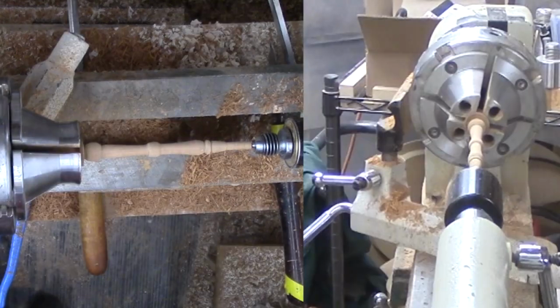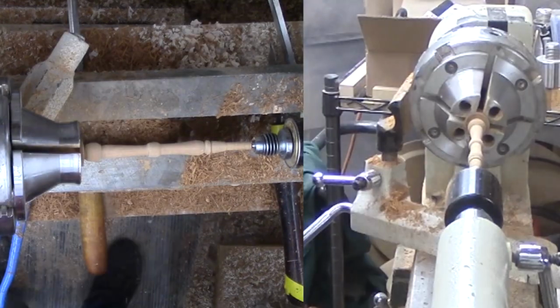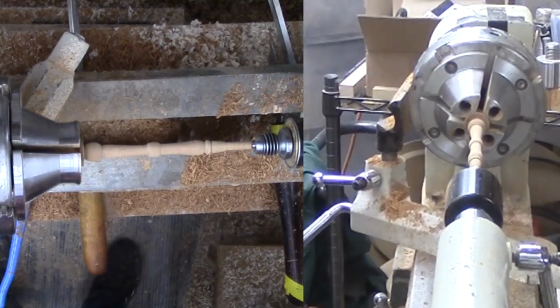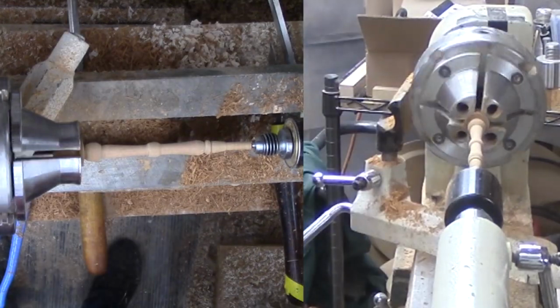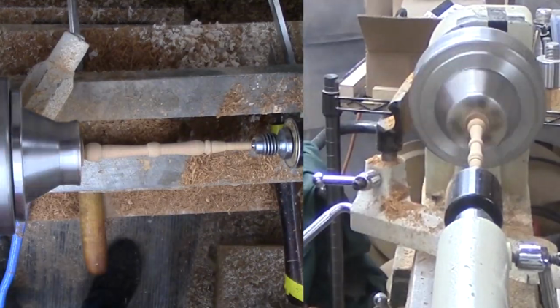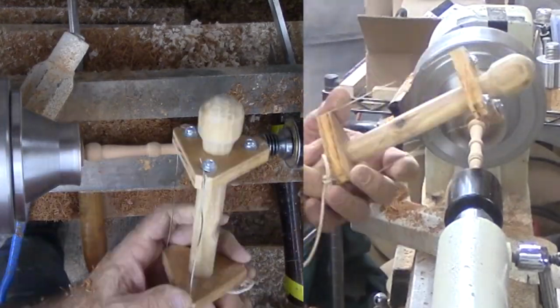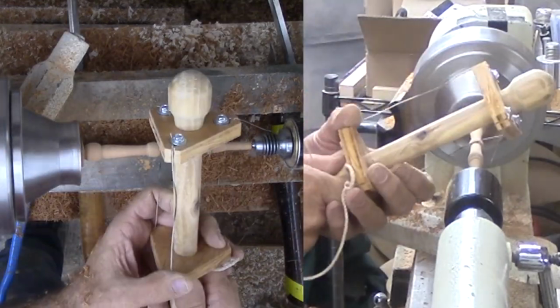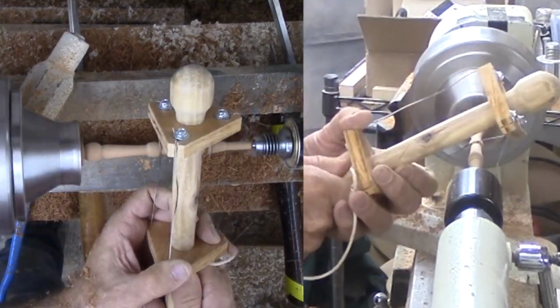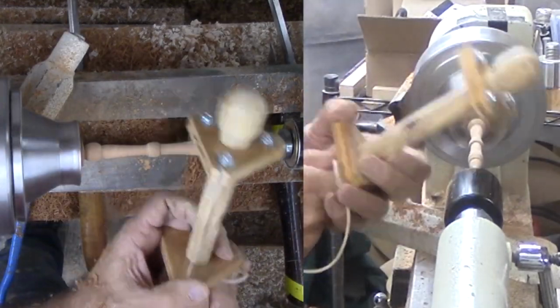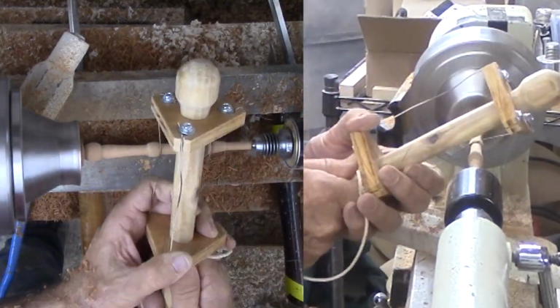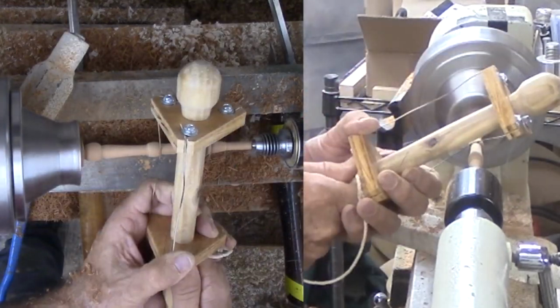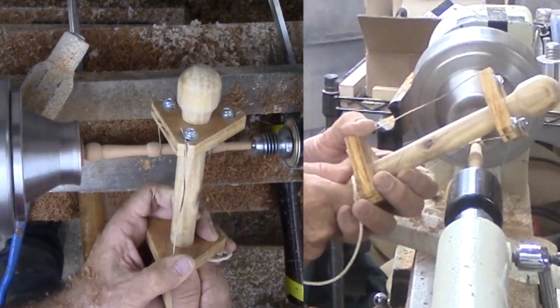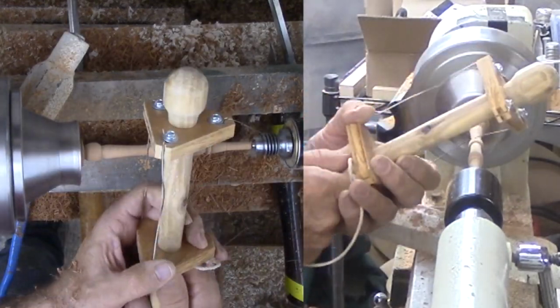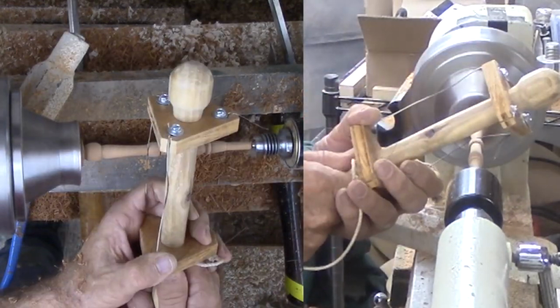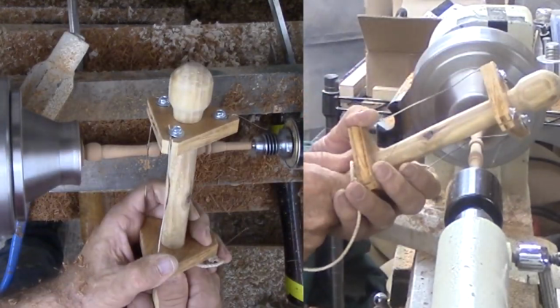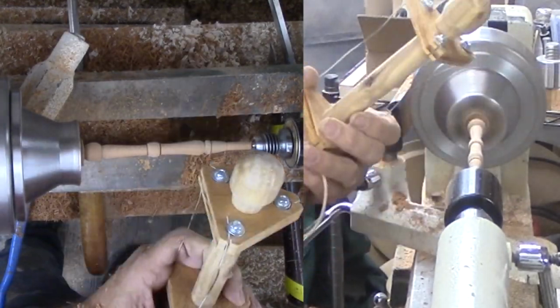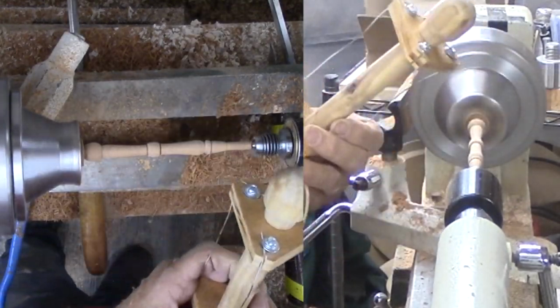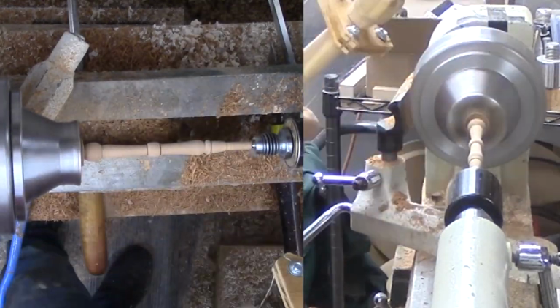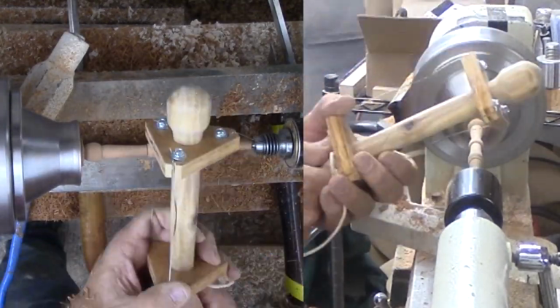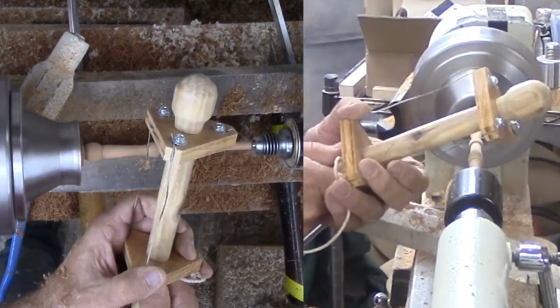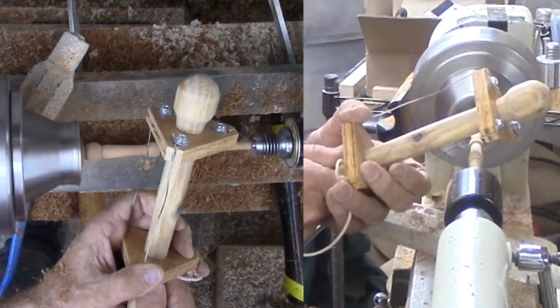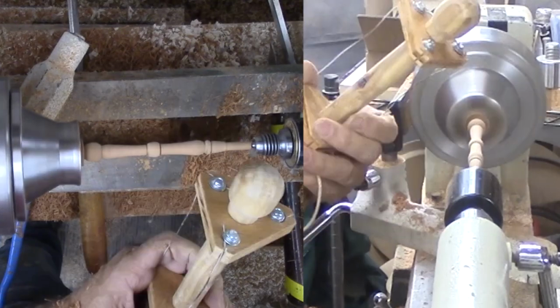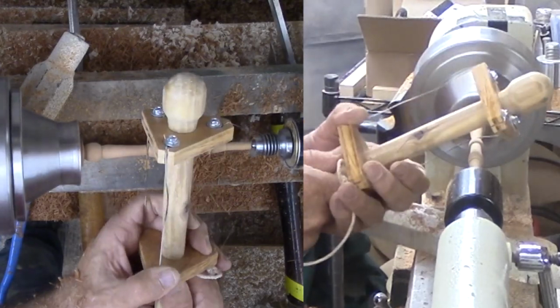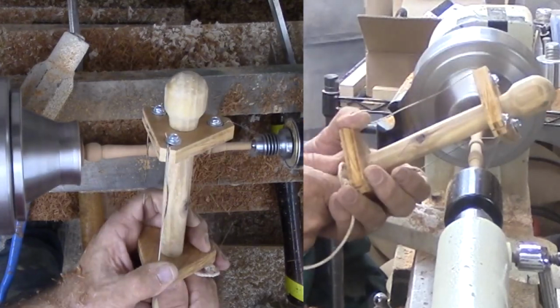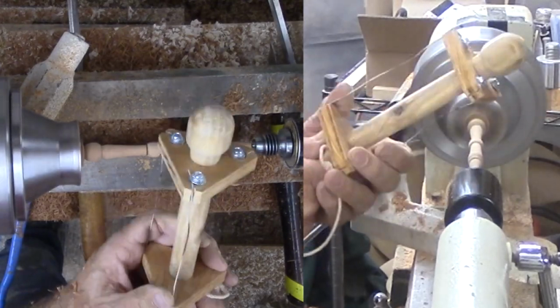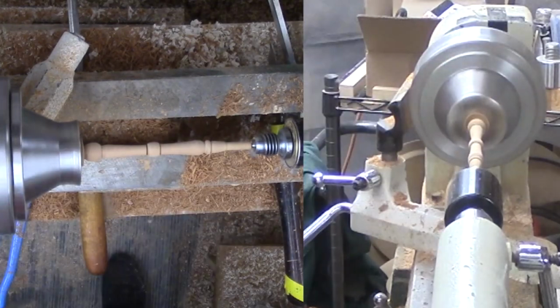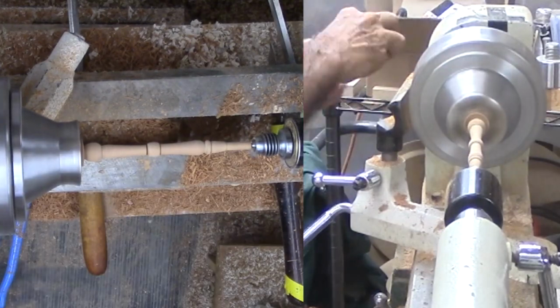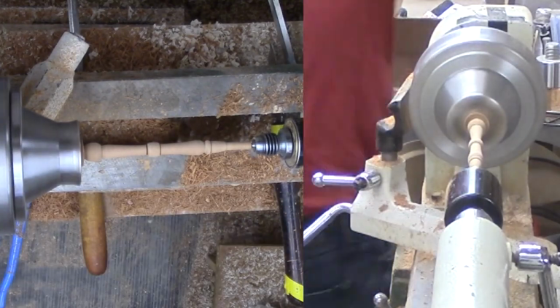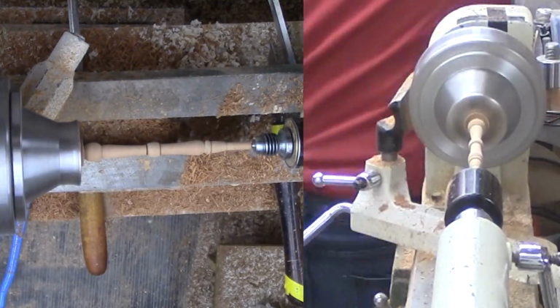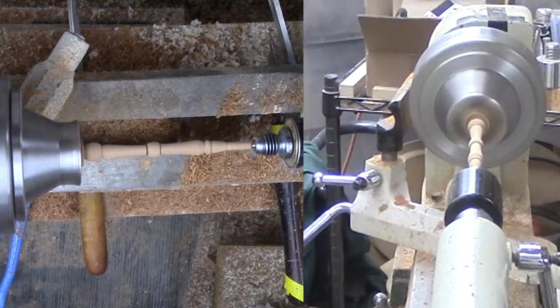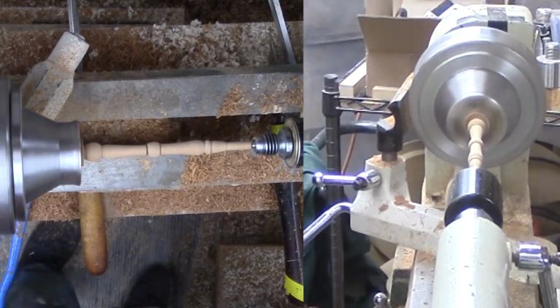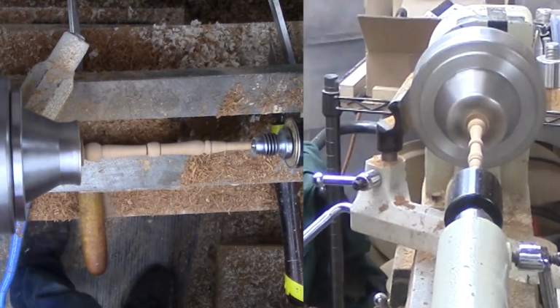After sanding to 400 grit, I decide on a couple of accent burn lines. Then shellac for the finish.